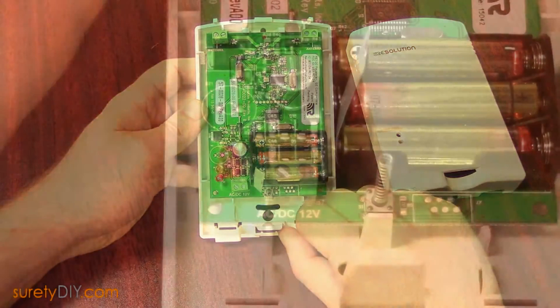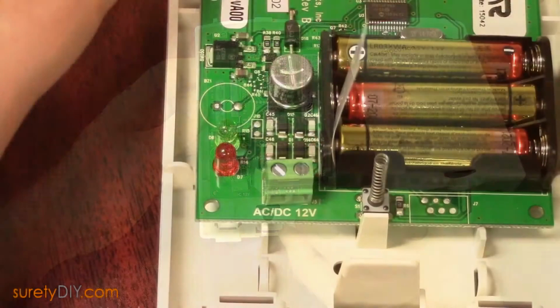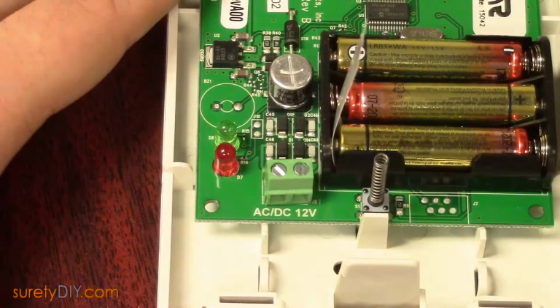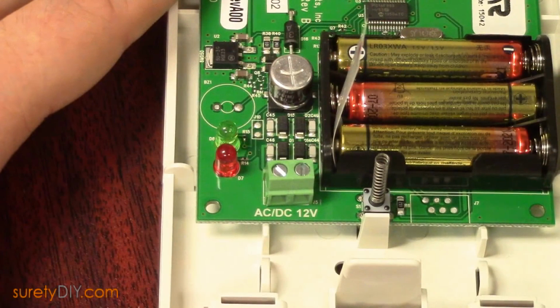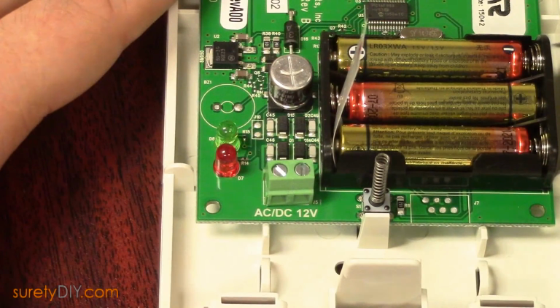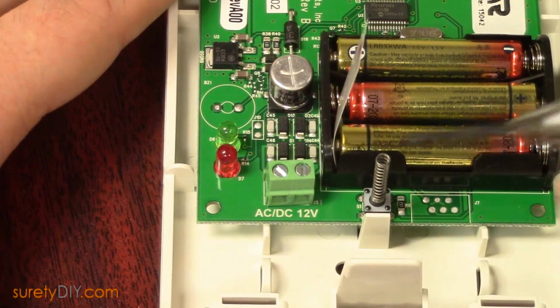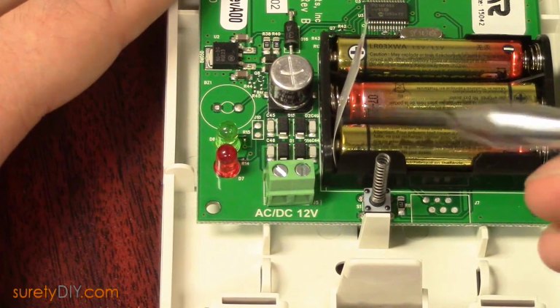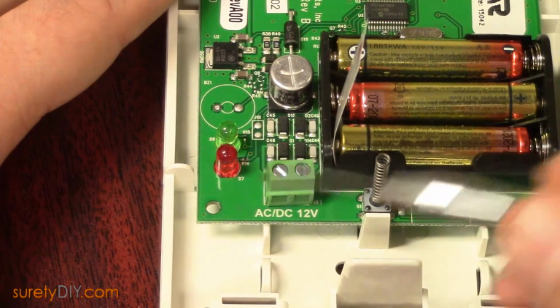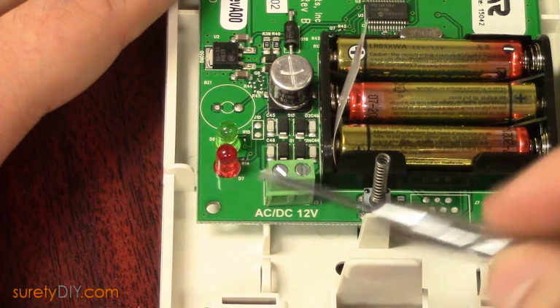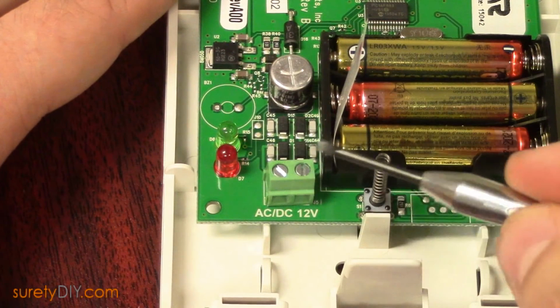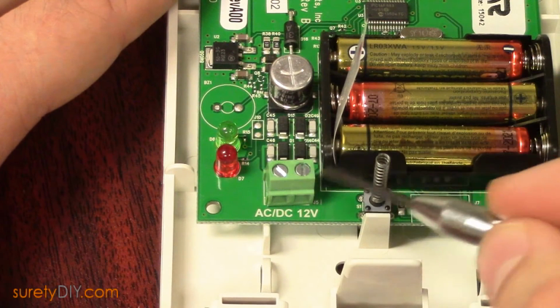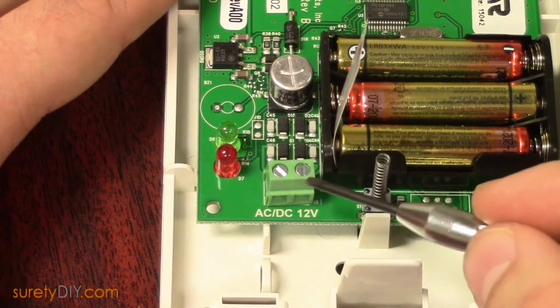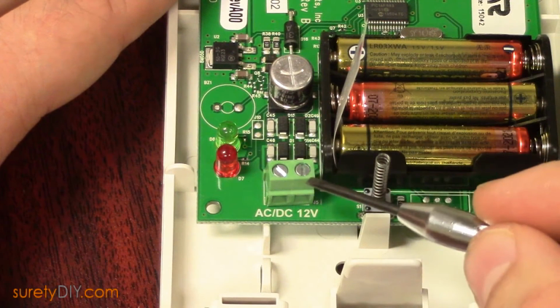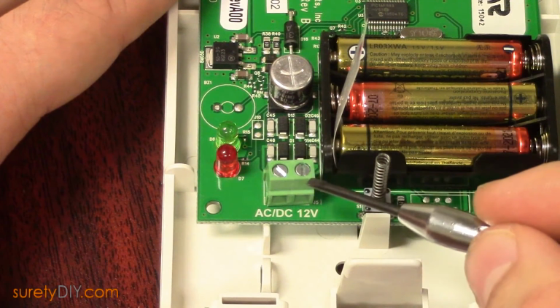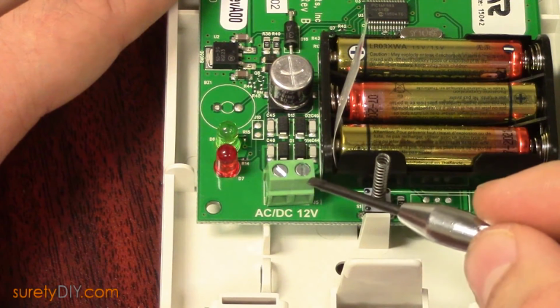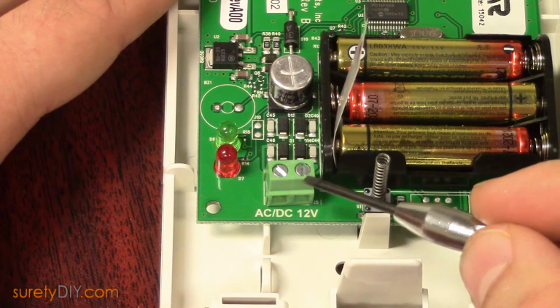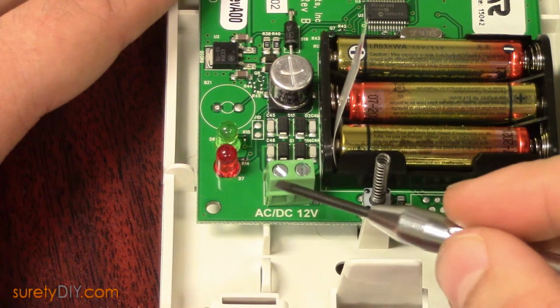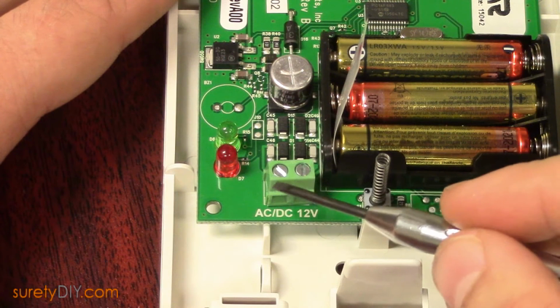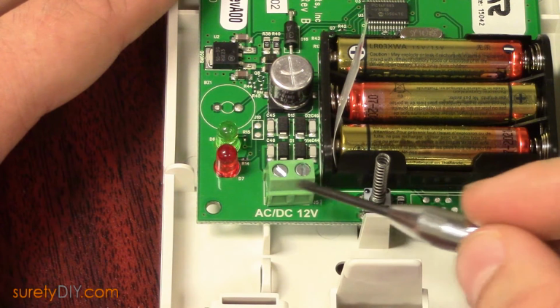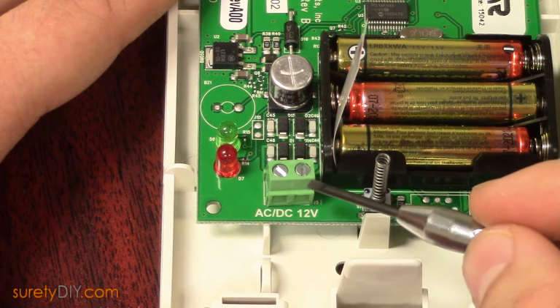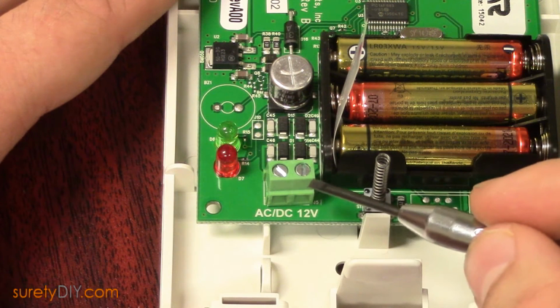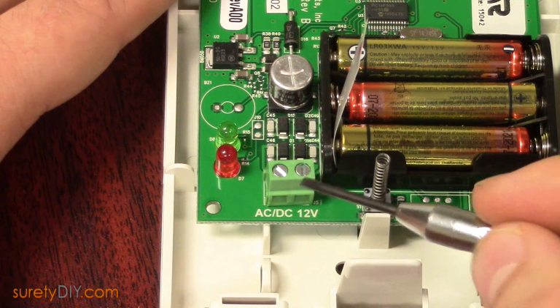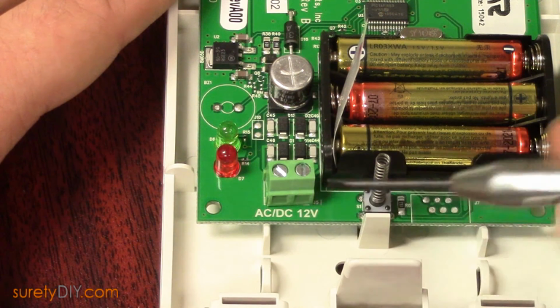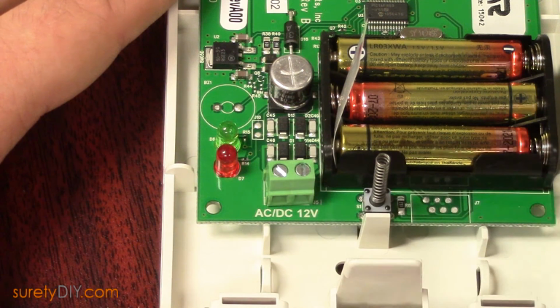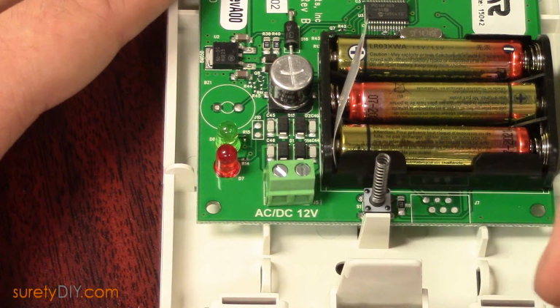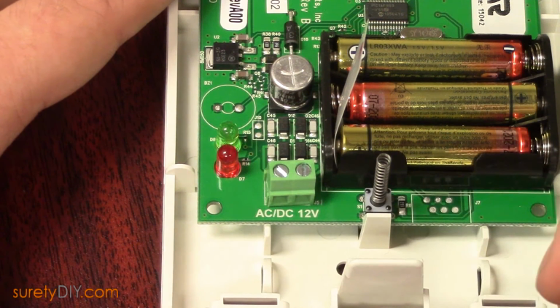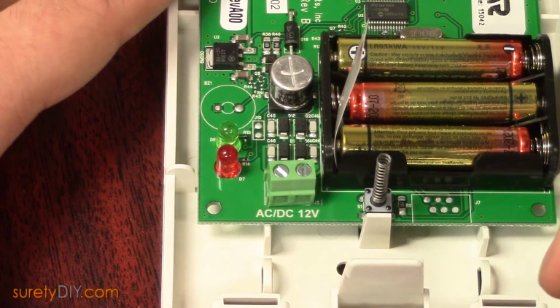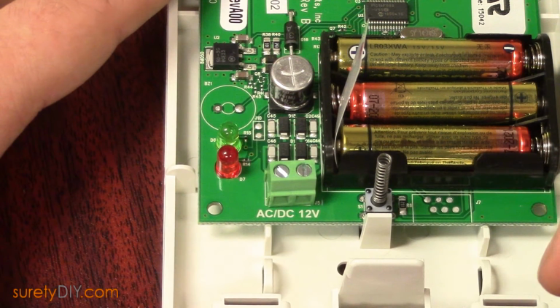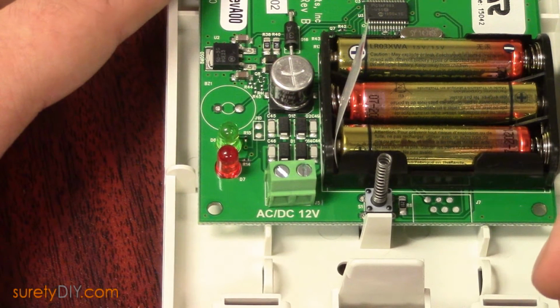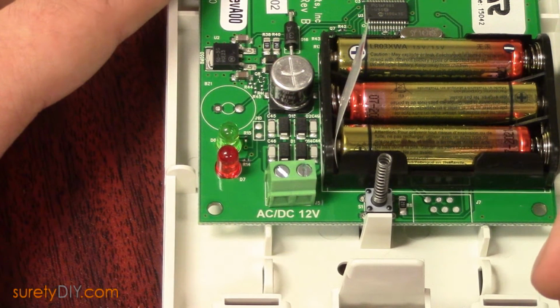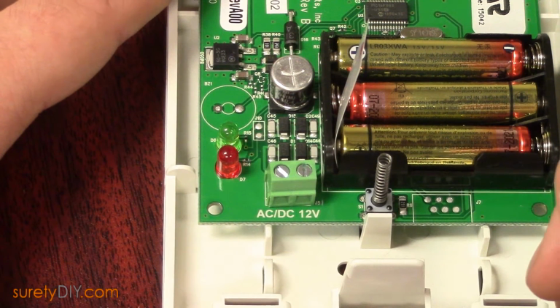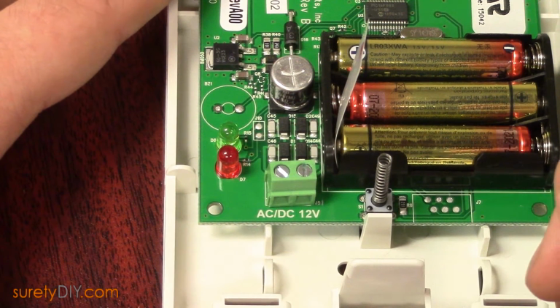This is where you'll want to attach the wires of your 12-volt transformer. Polarity, in this case, does not matter.